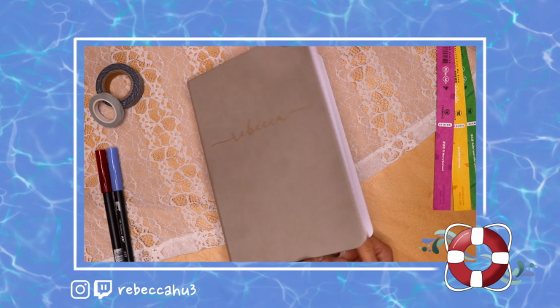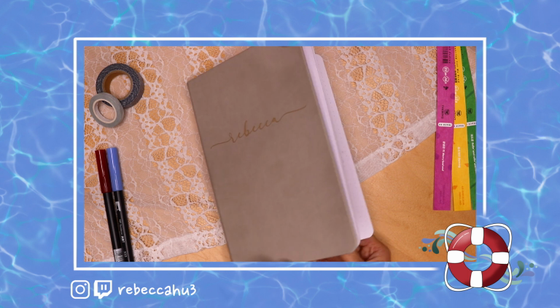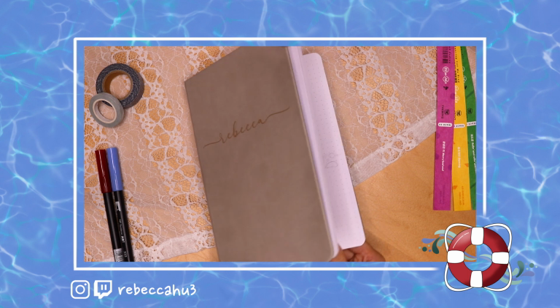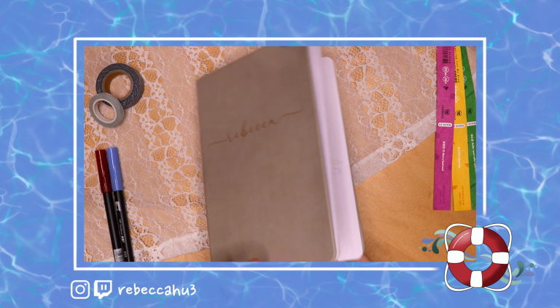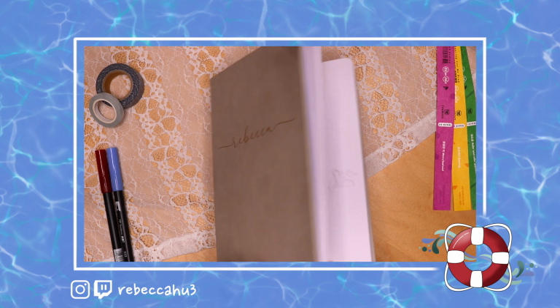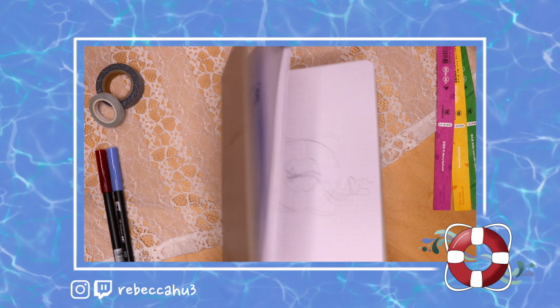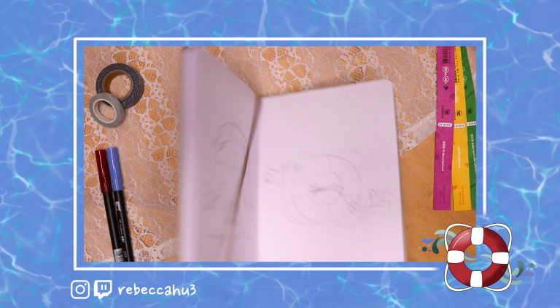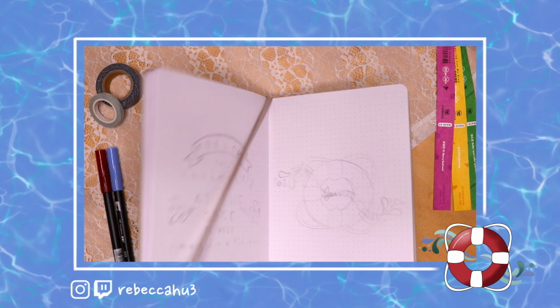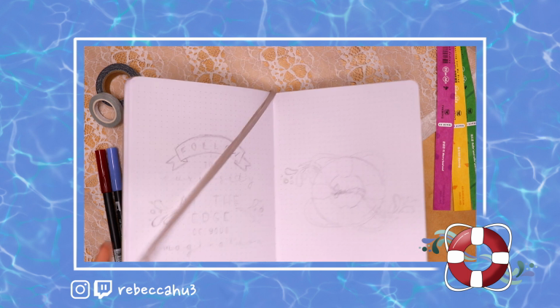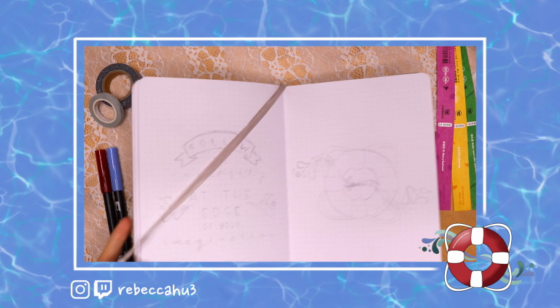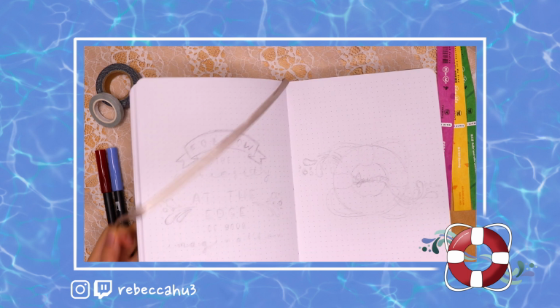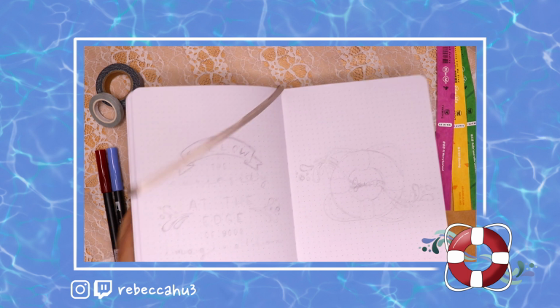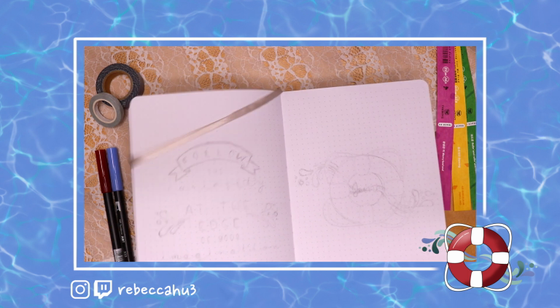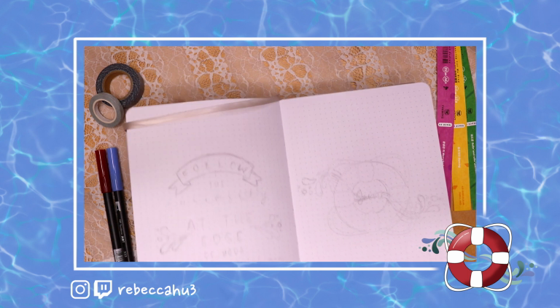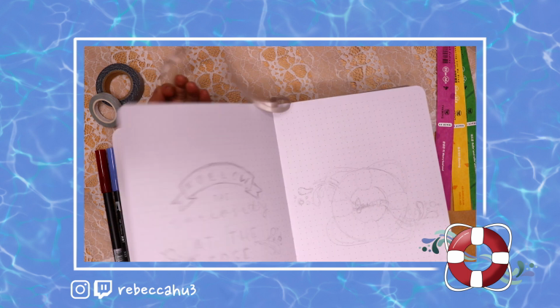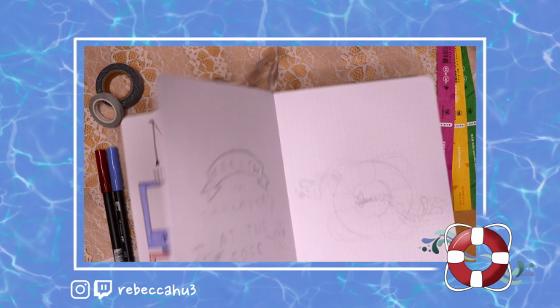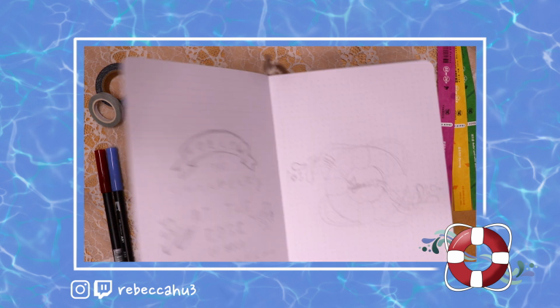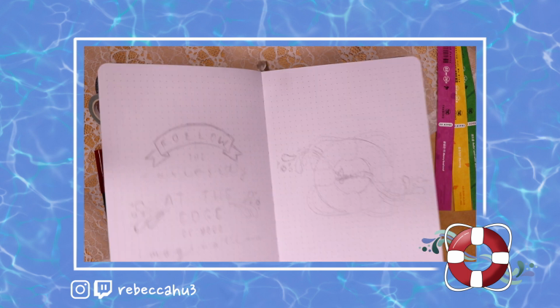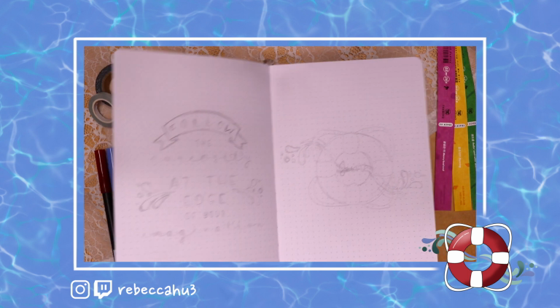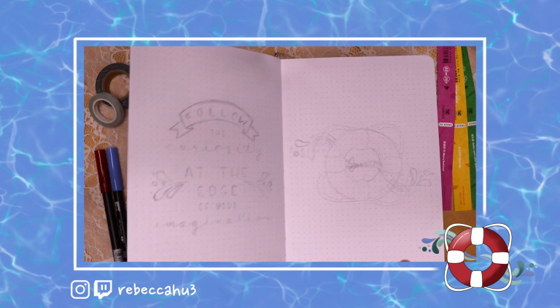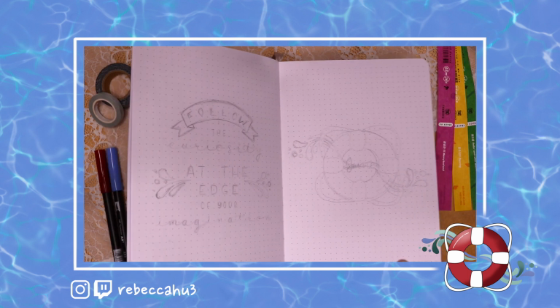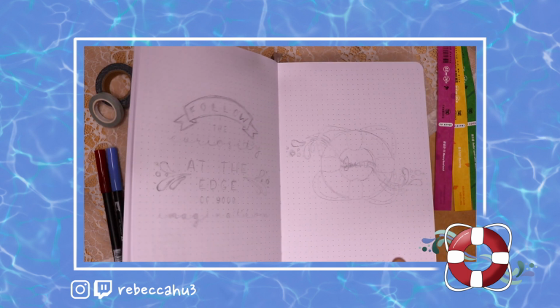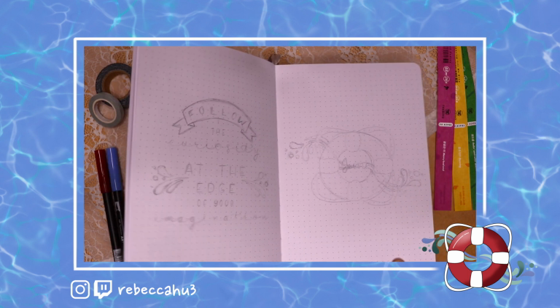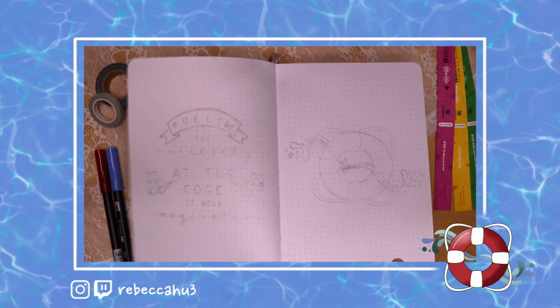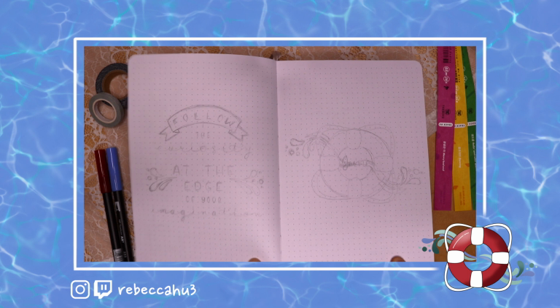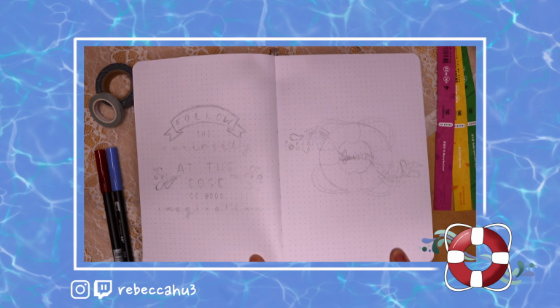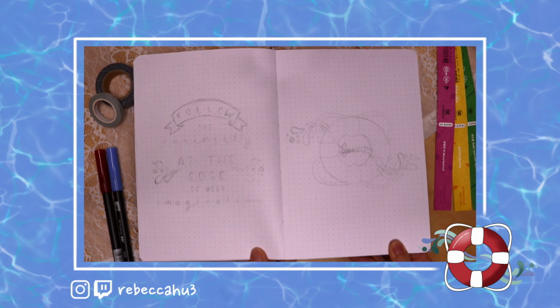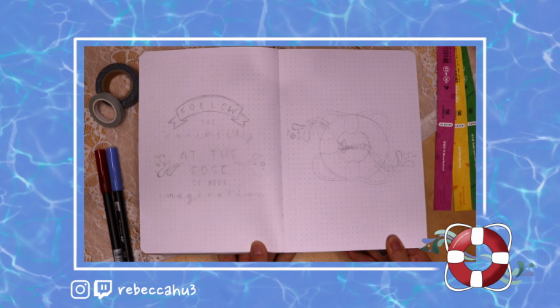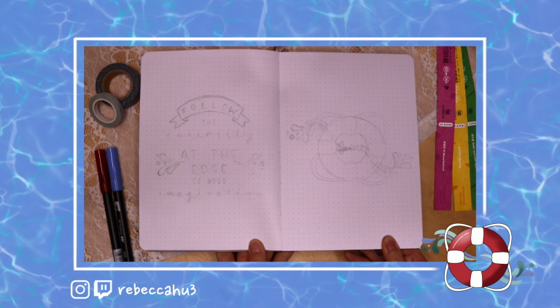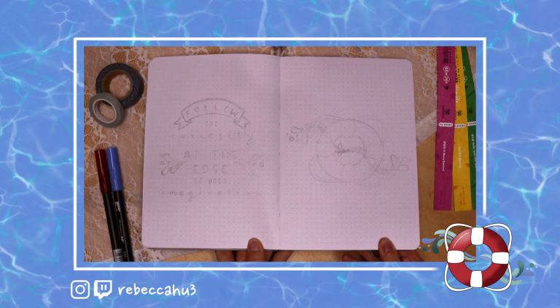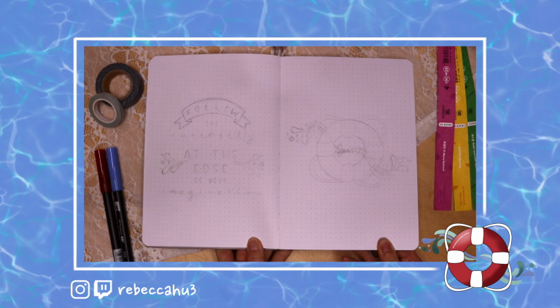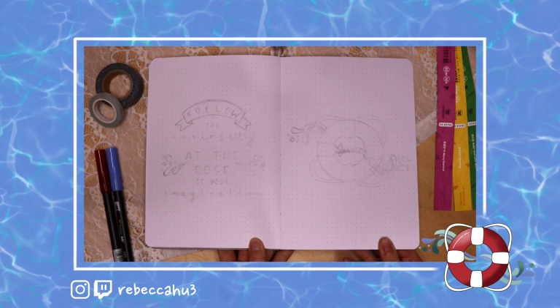Hello! It's Rebecca, and I will be setting up my bullet journal for June in this video.